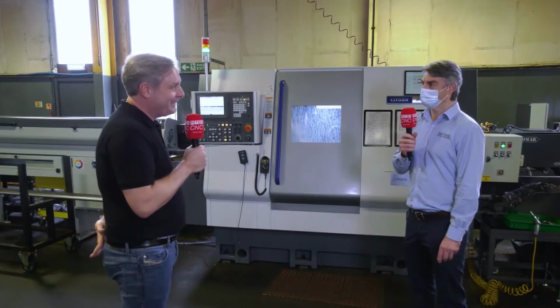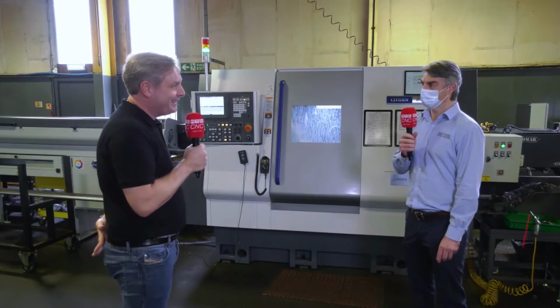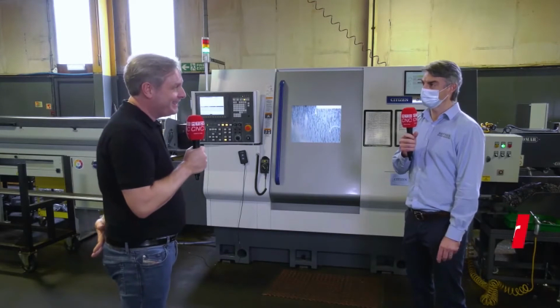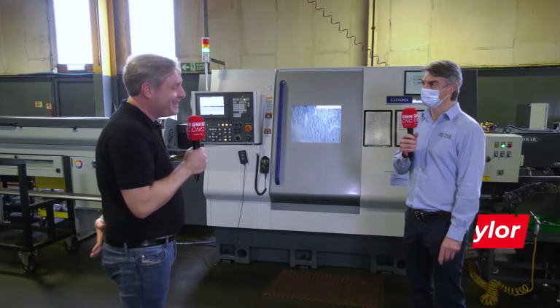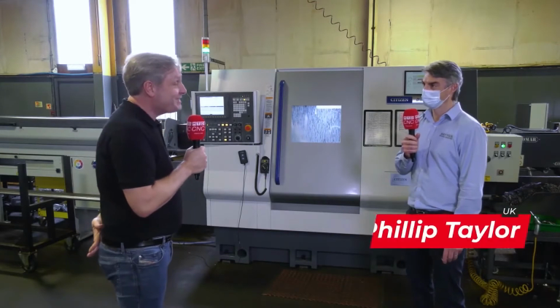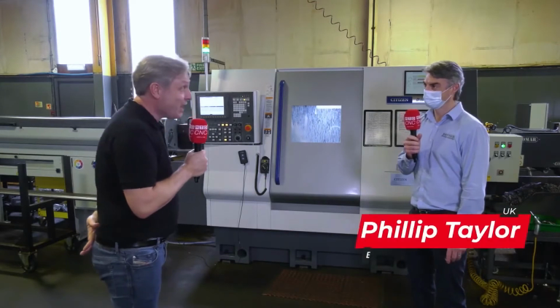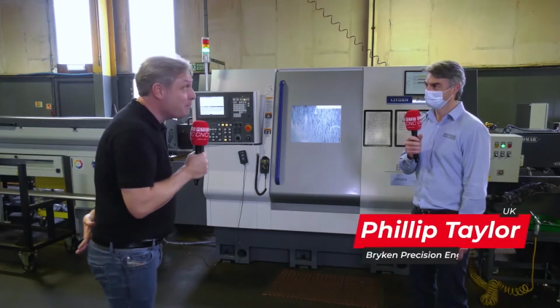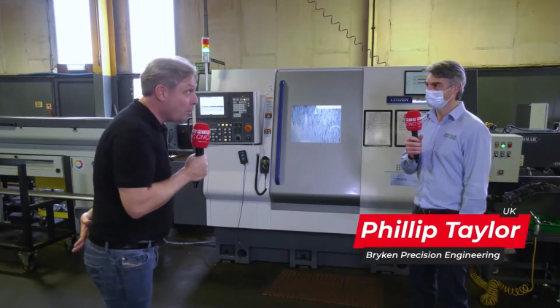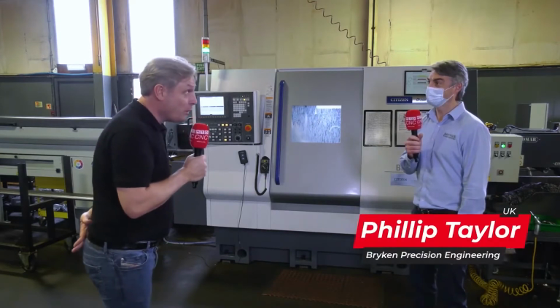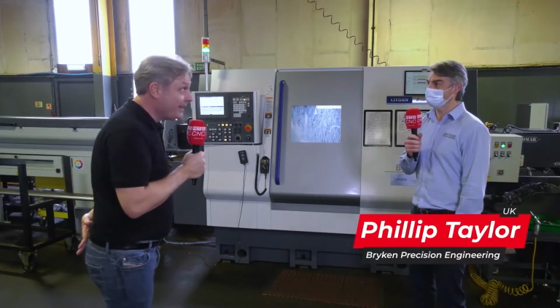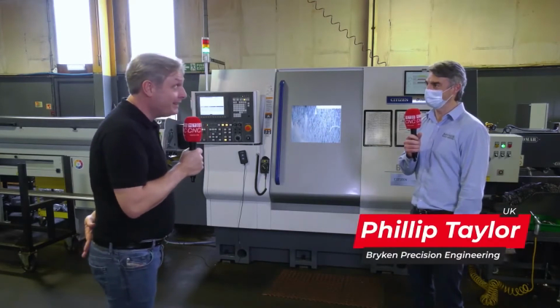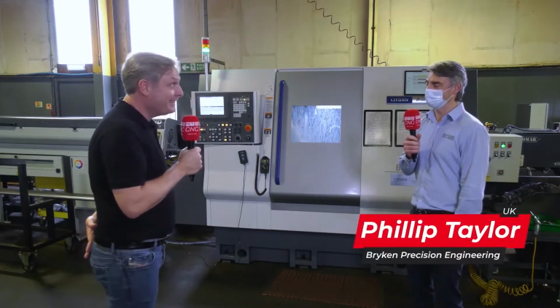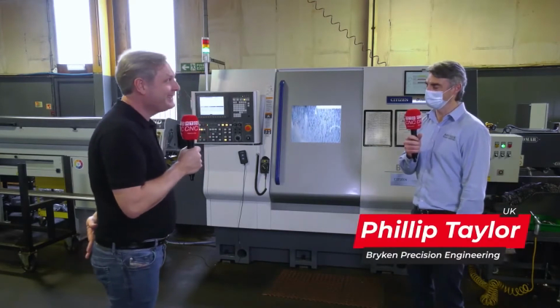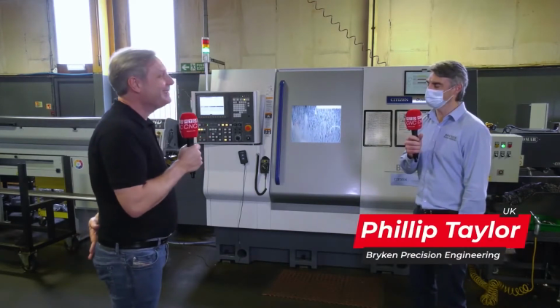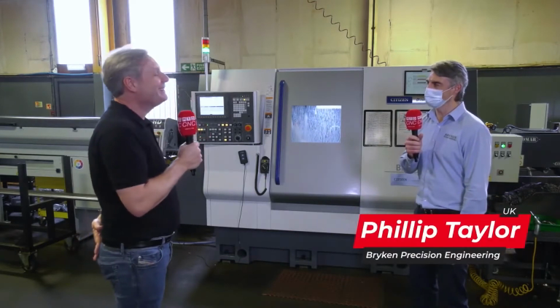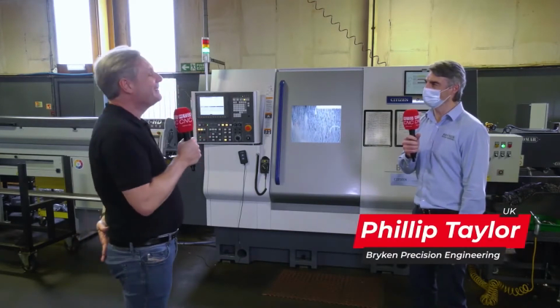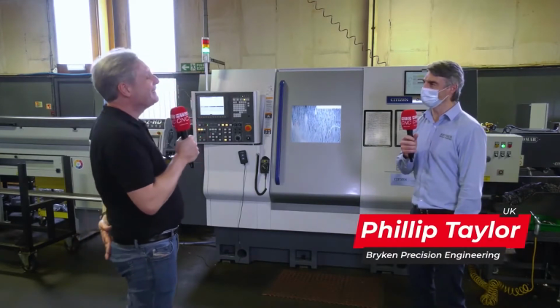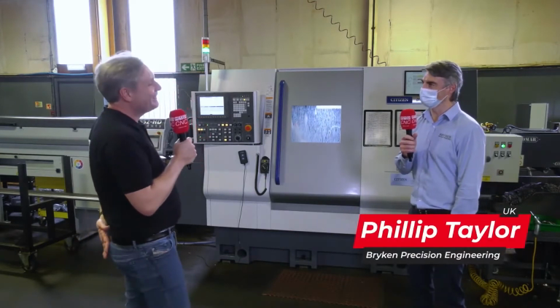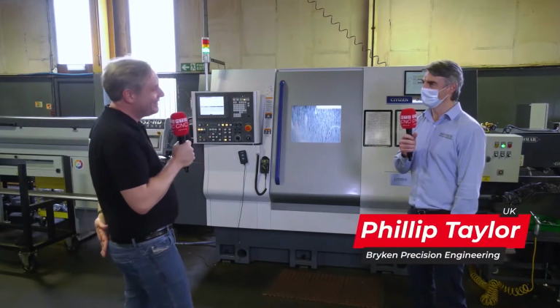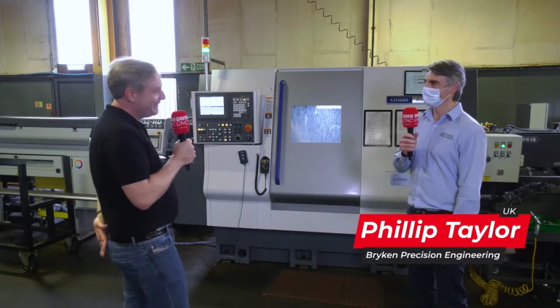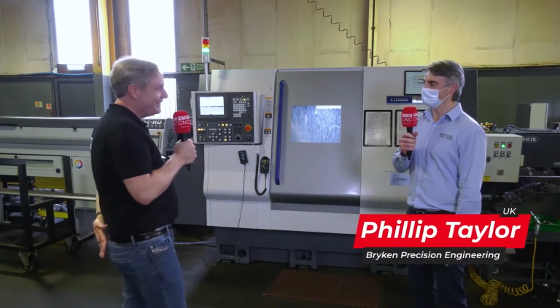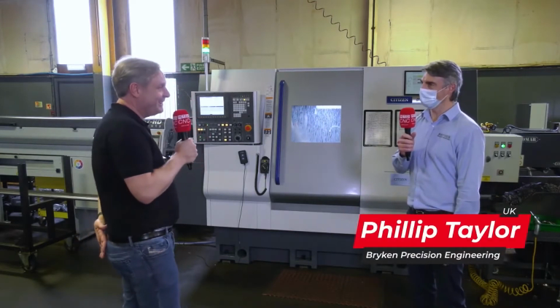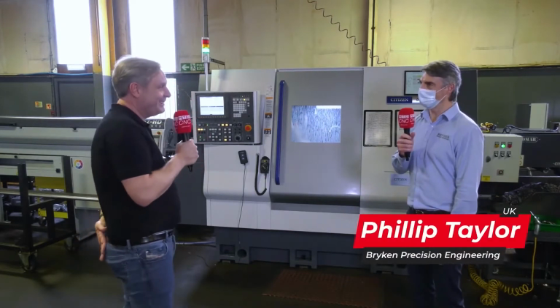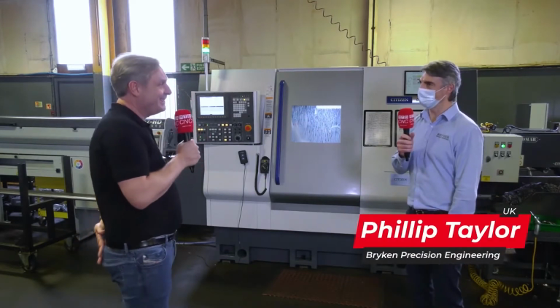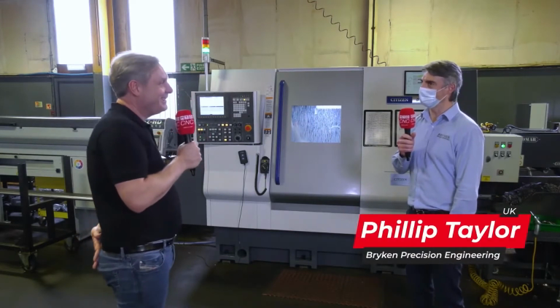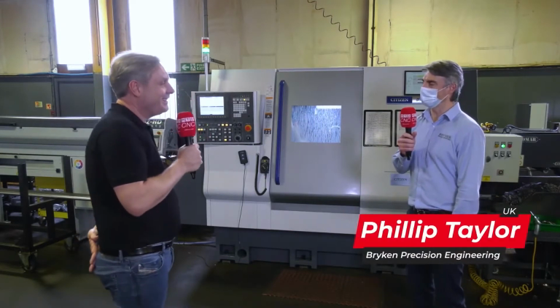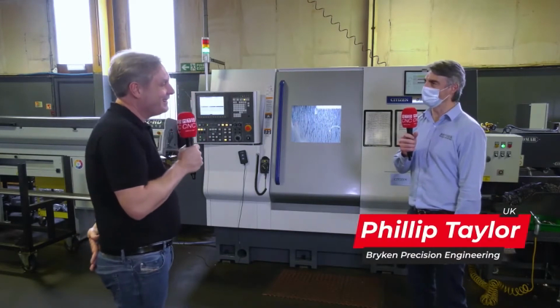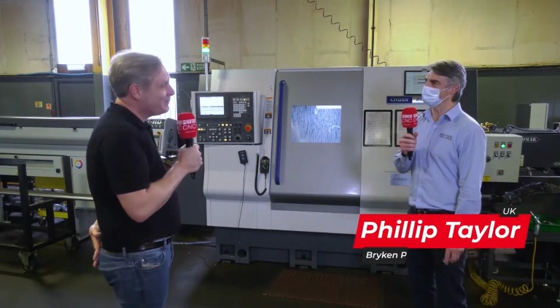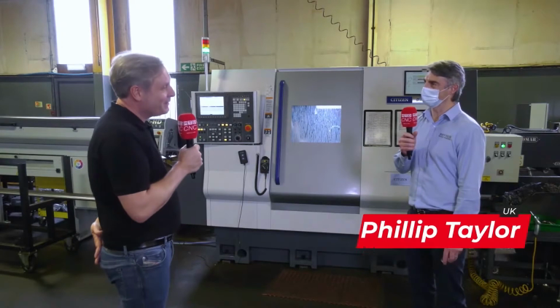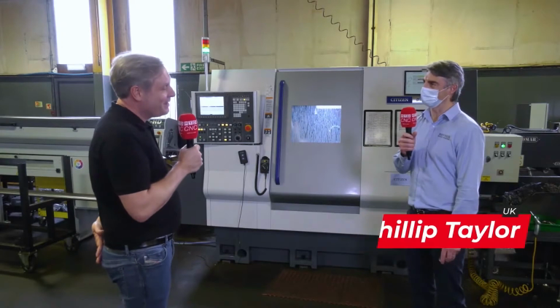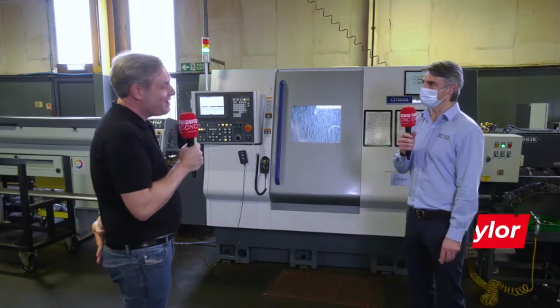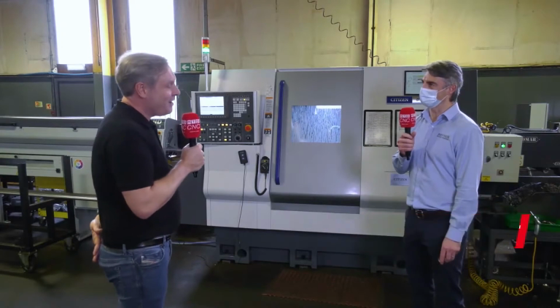We've got seven. And more on the way? Yeah, we've got two more coming — one in April and one in September, October.